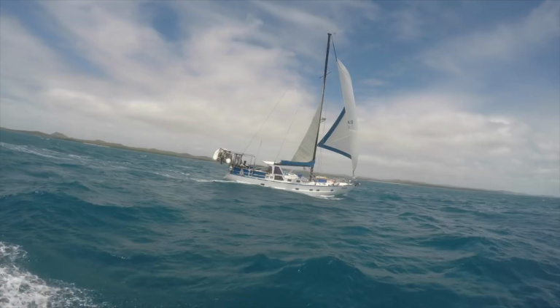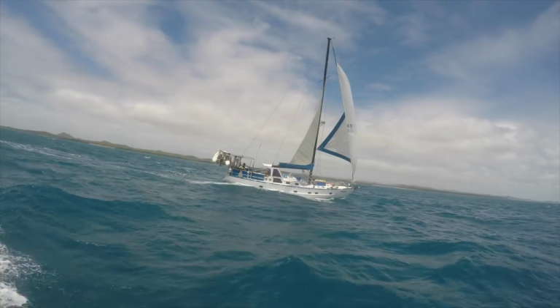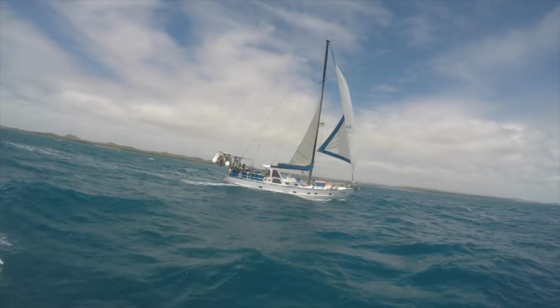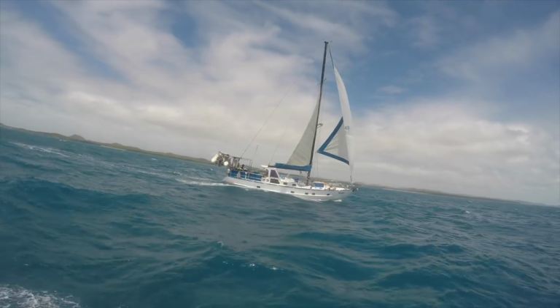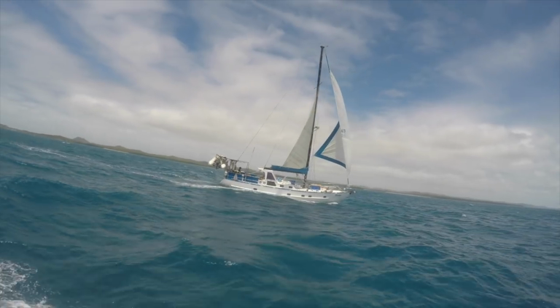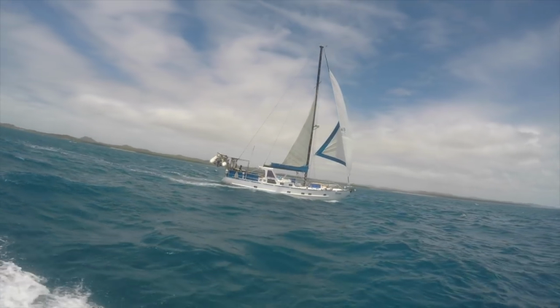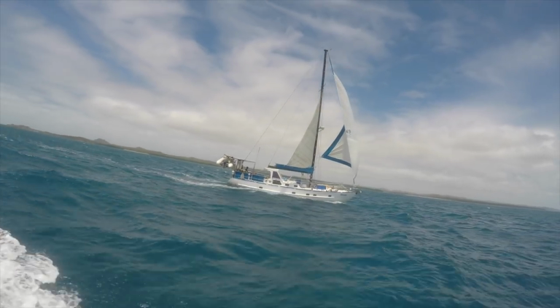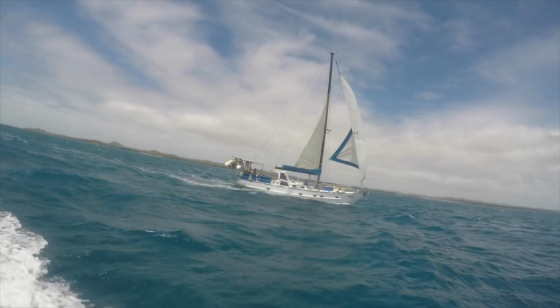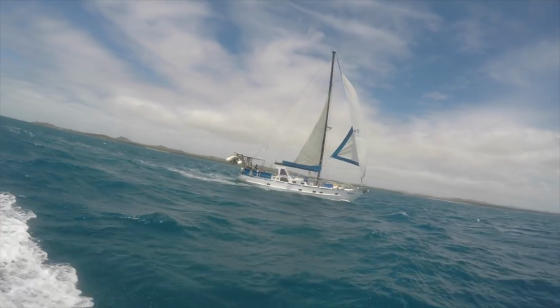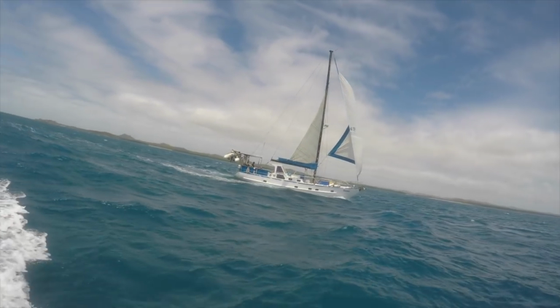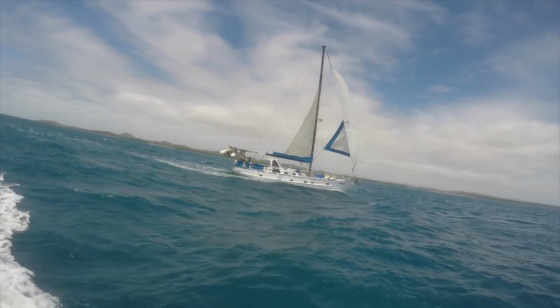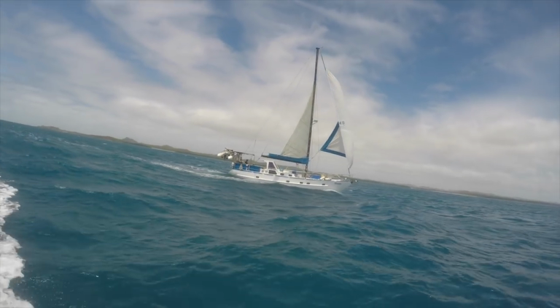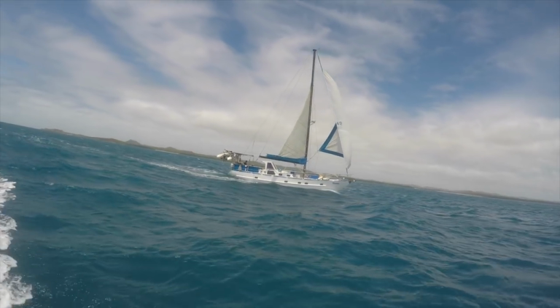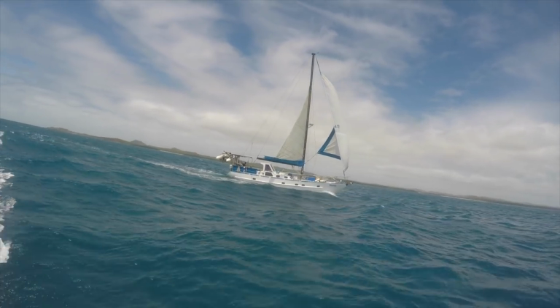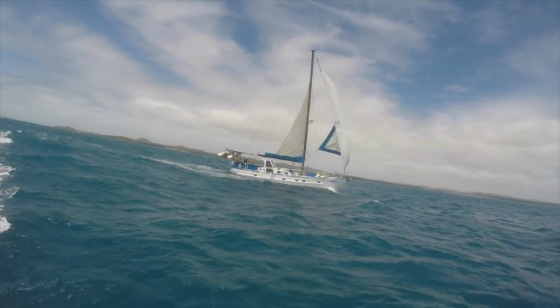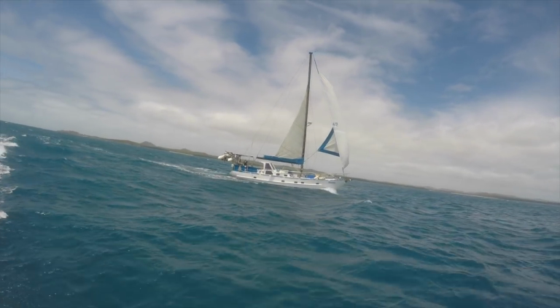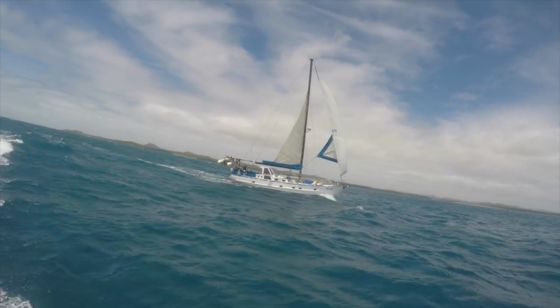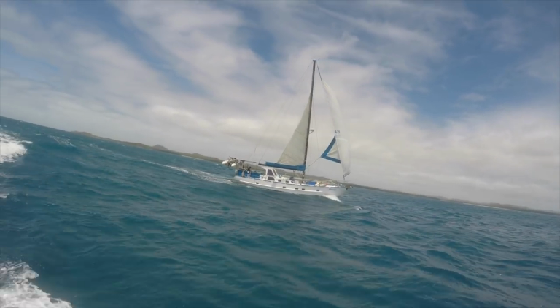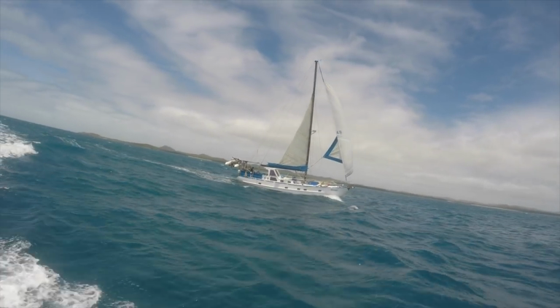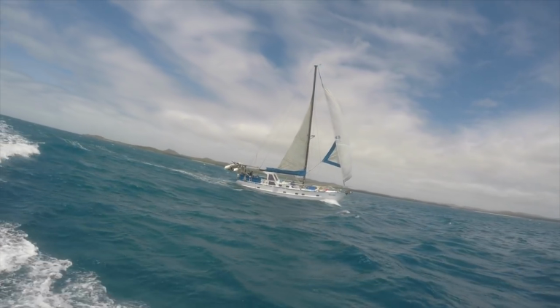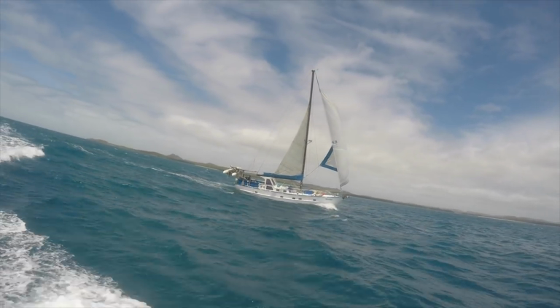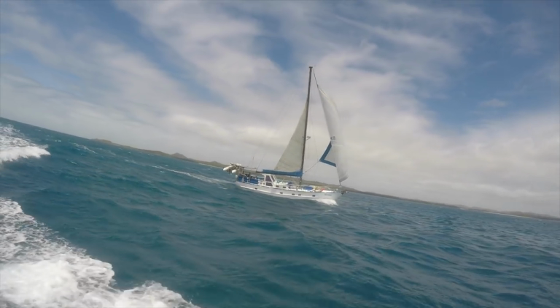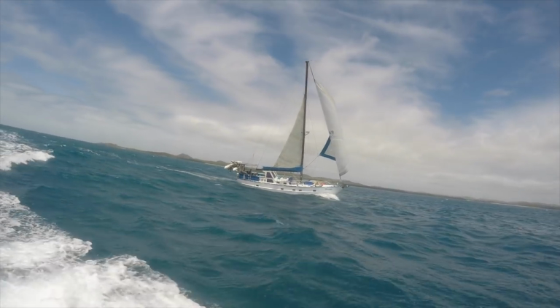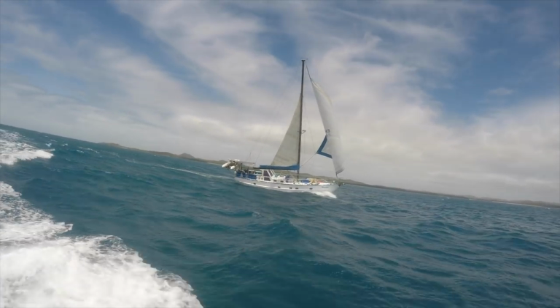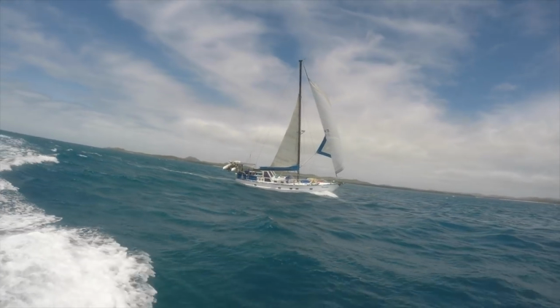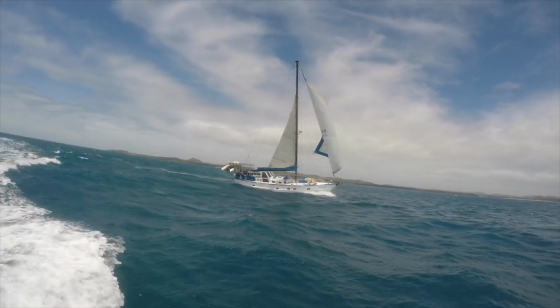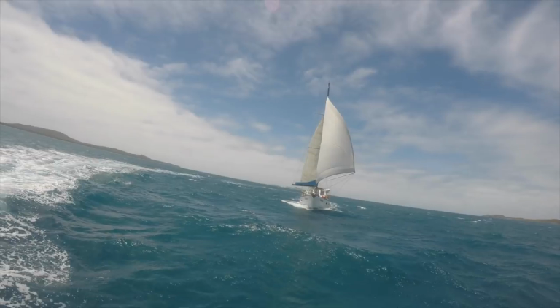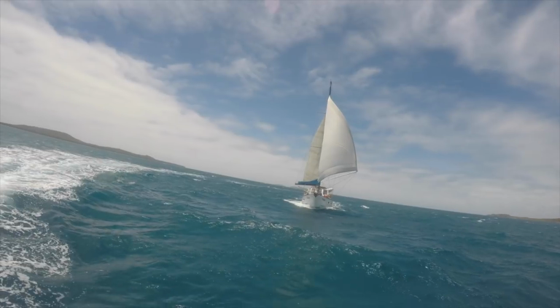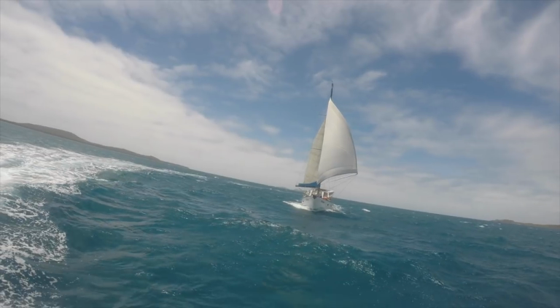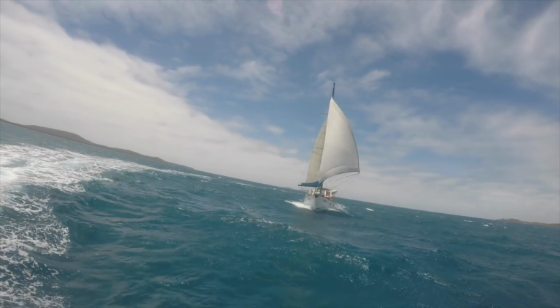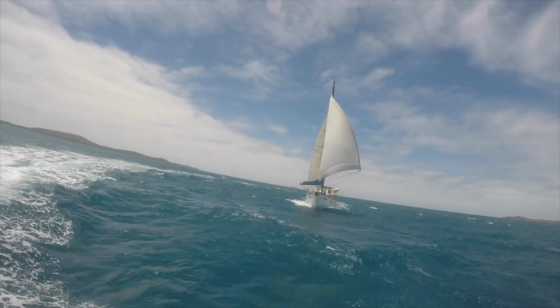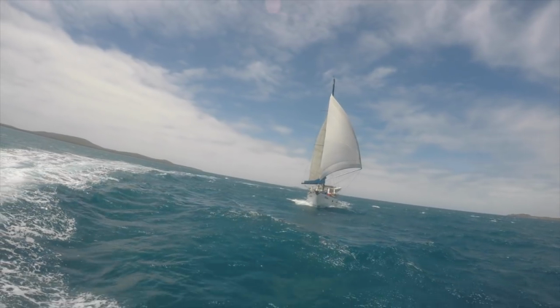Thursday Island is at the very top of Australia. It is a part of the Torres Strait Islands.